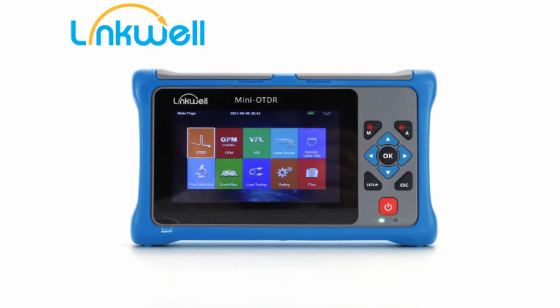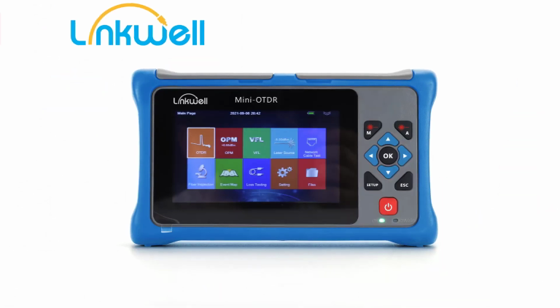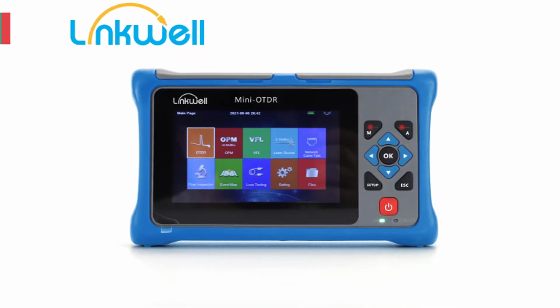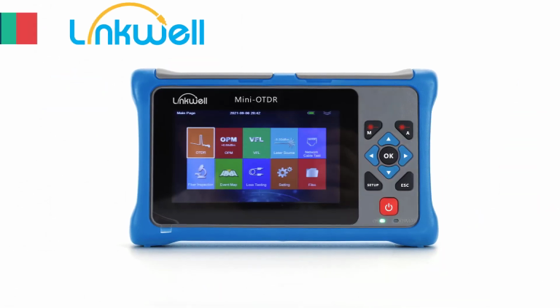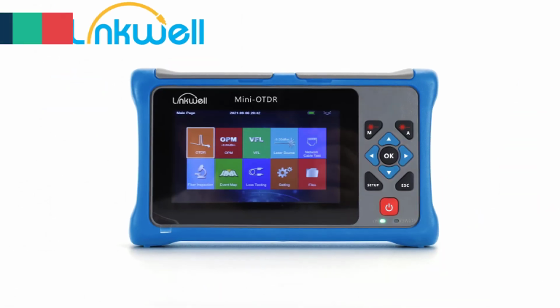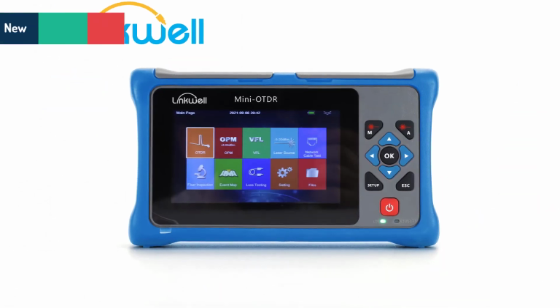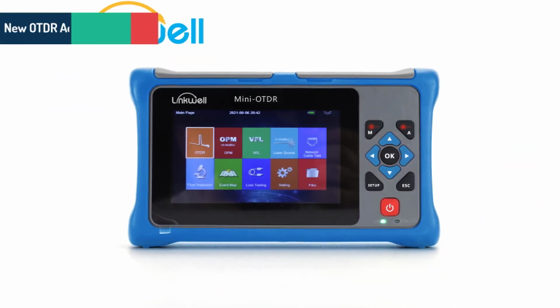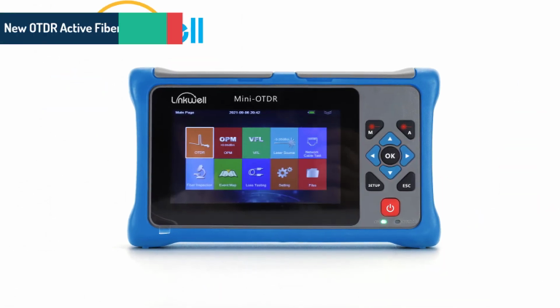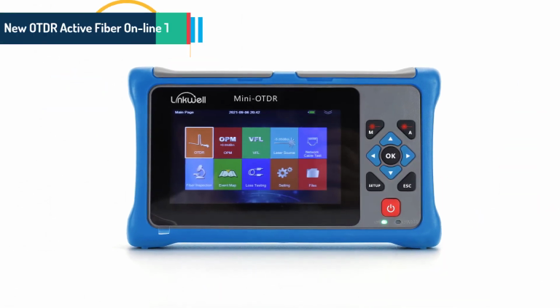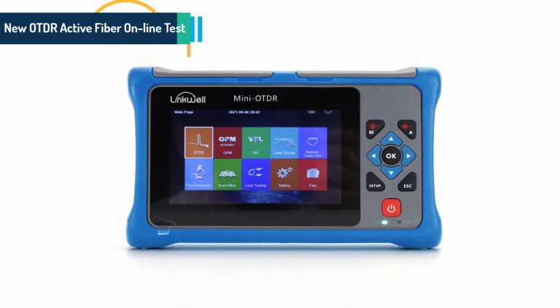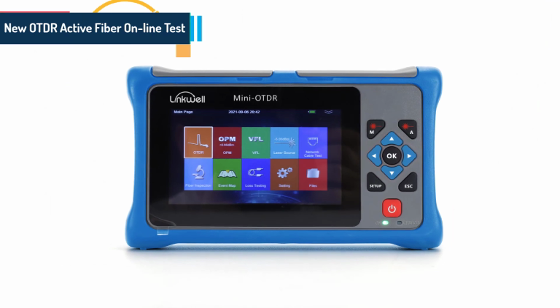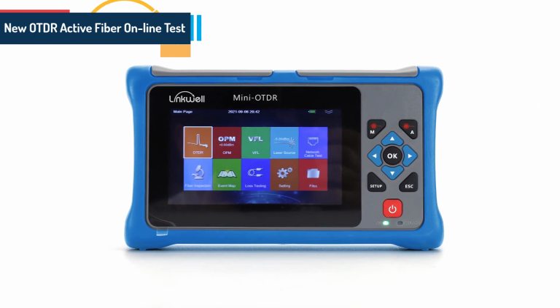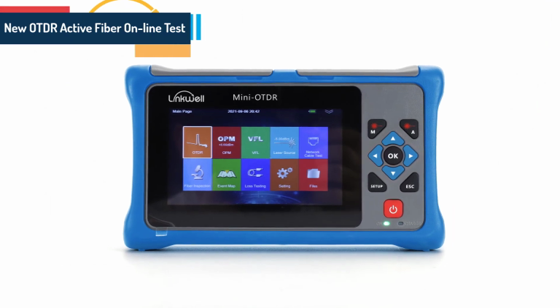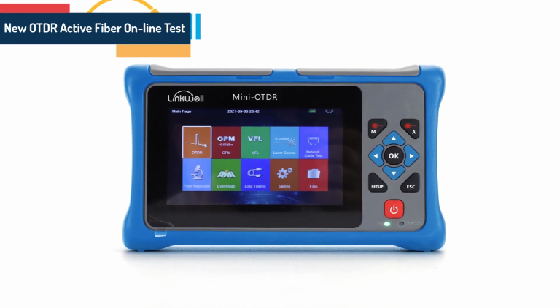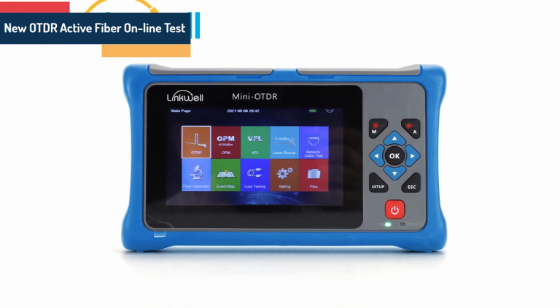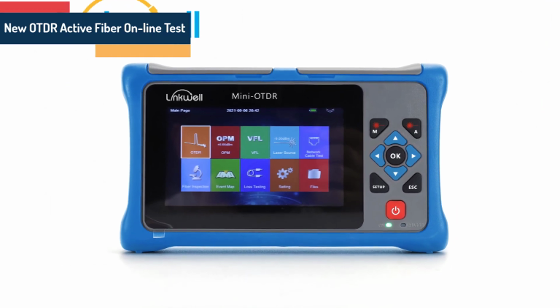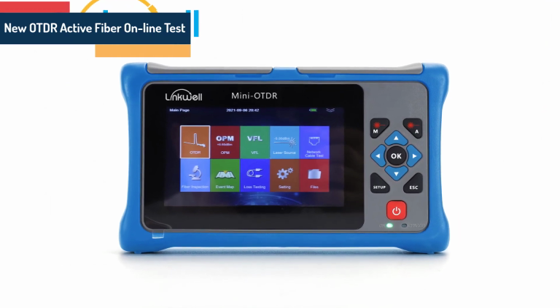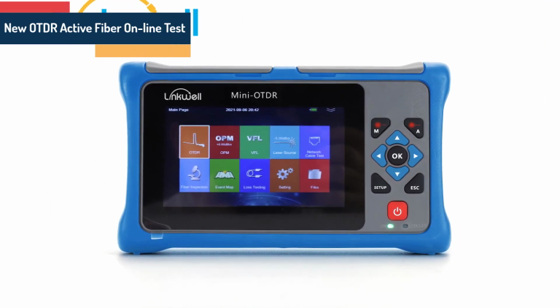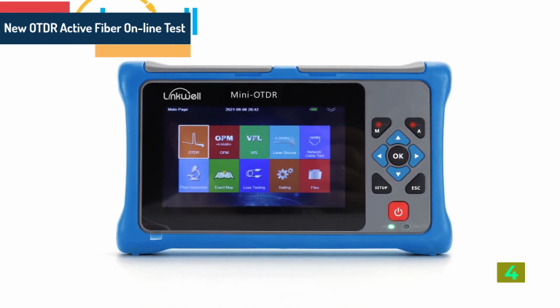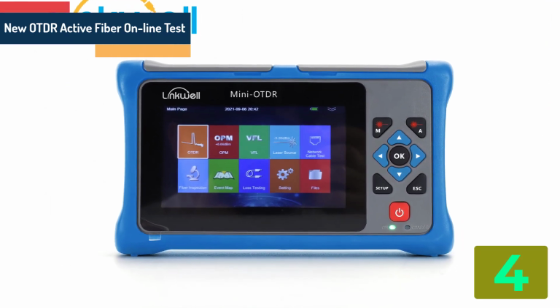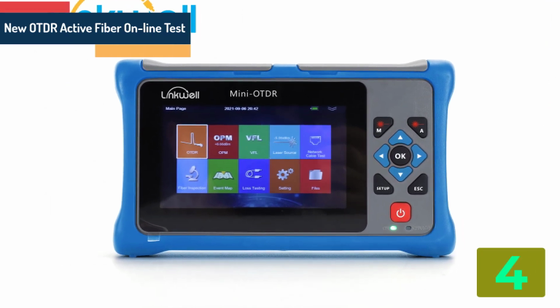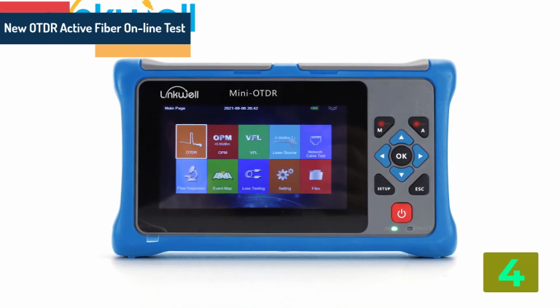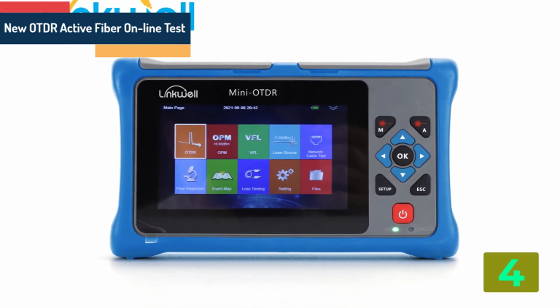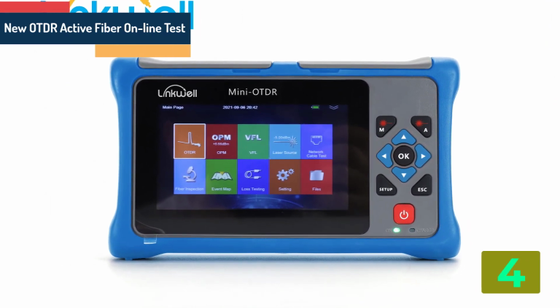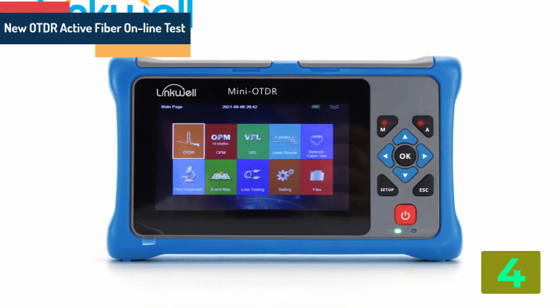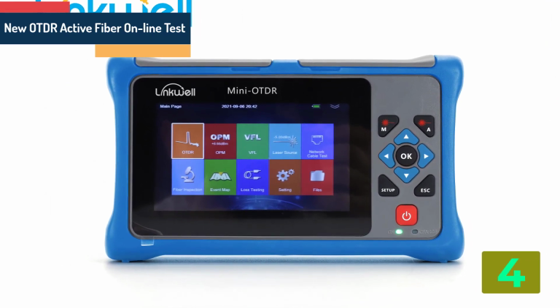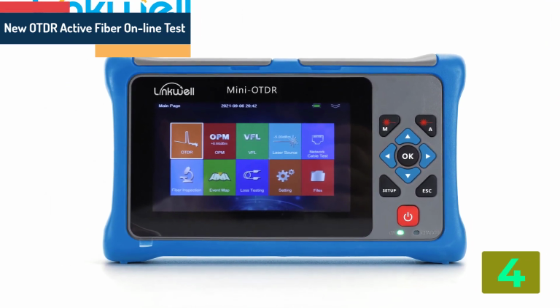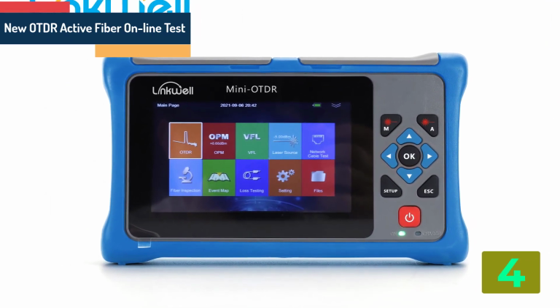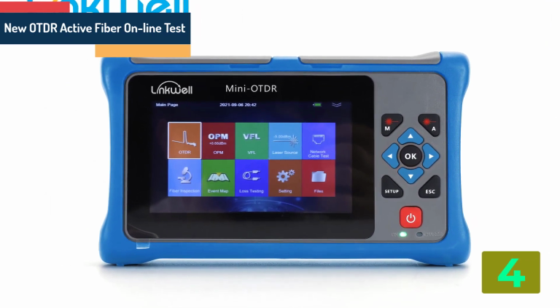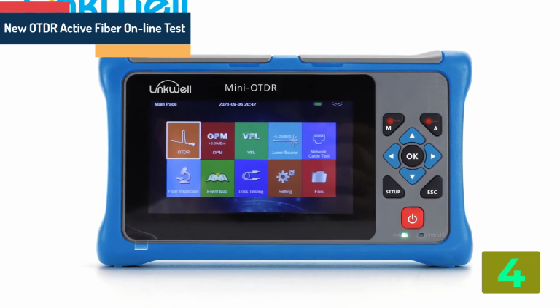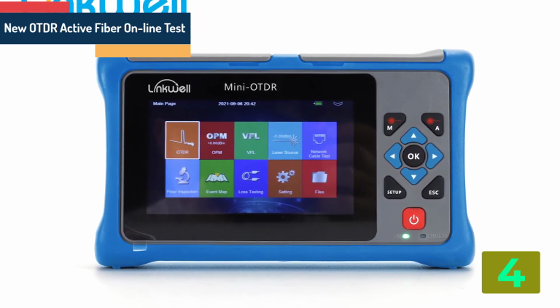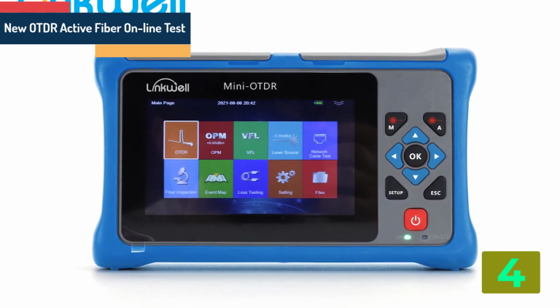Item number 4 is the New OTDR Active Fiber Online Test.